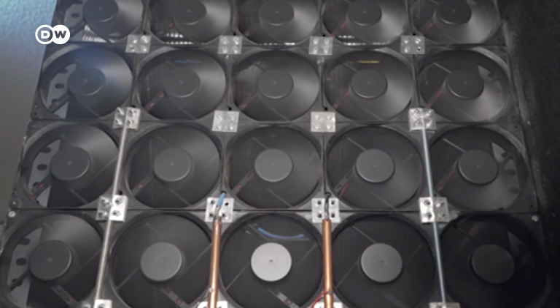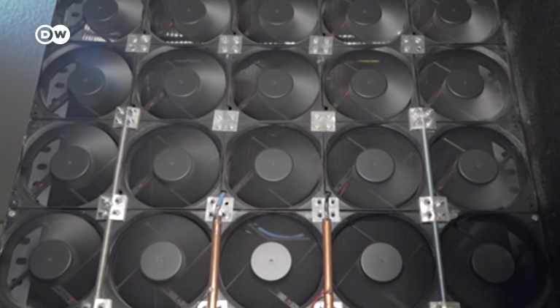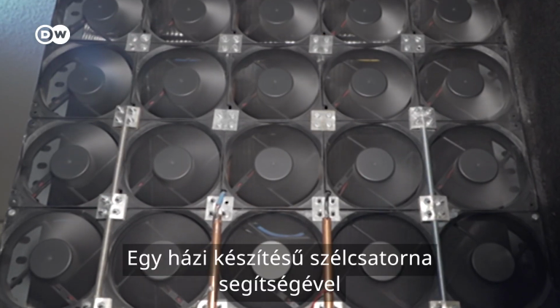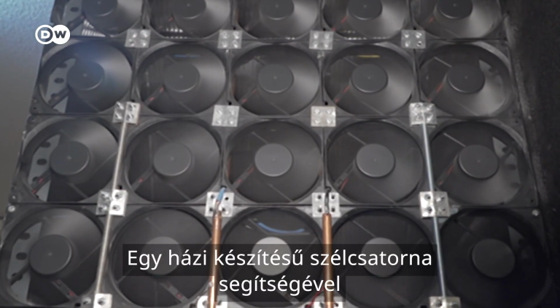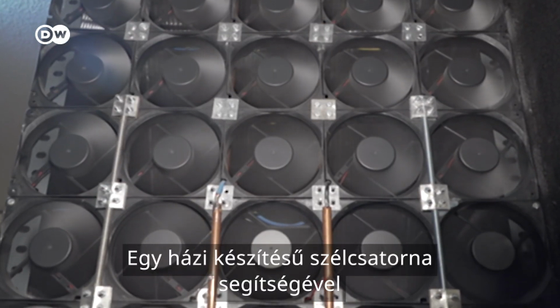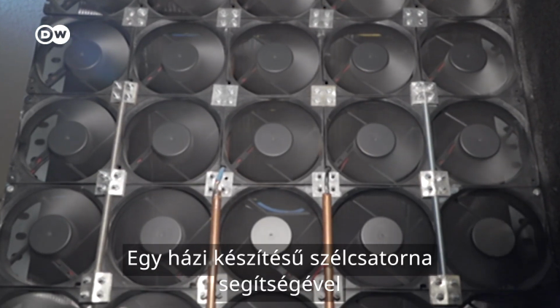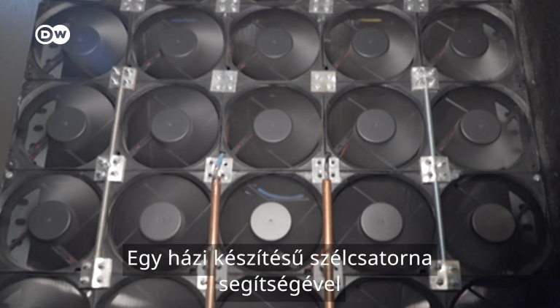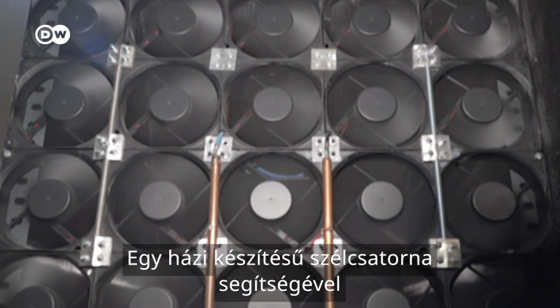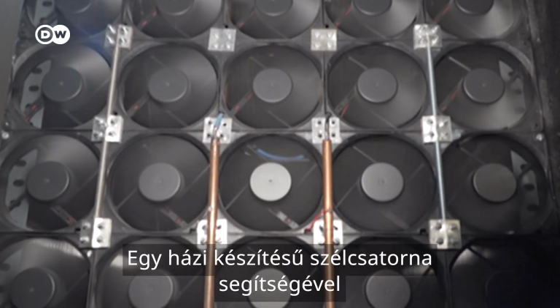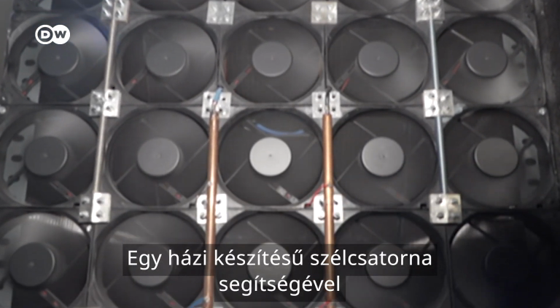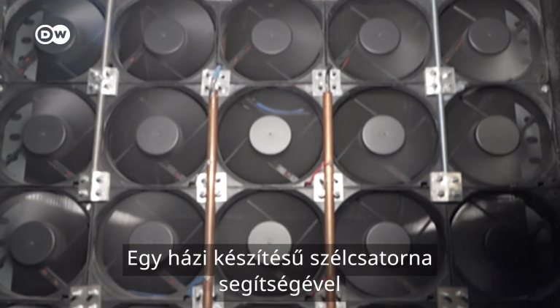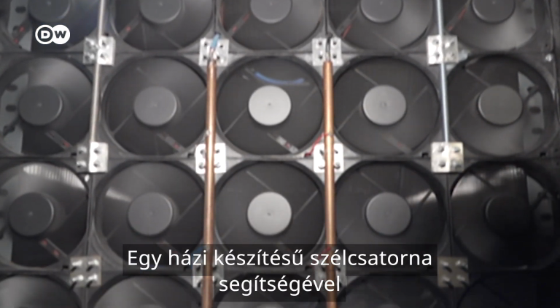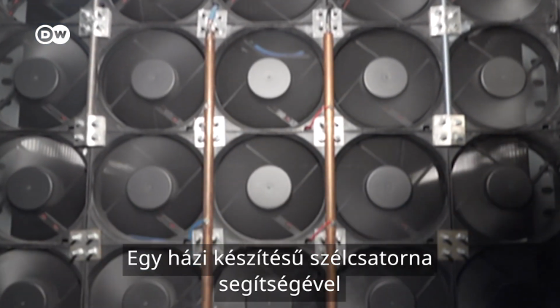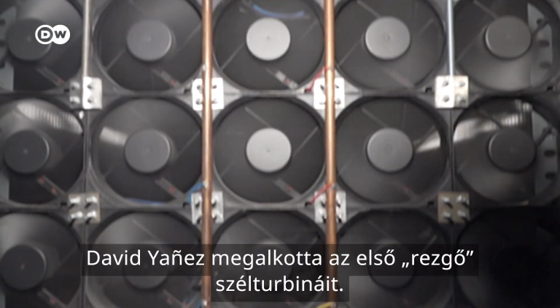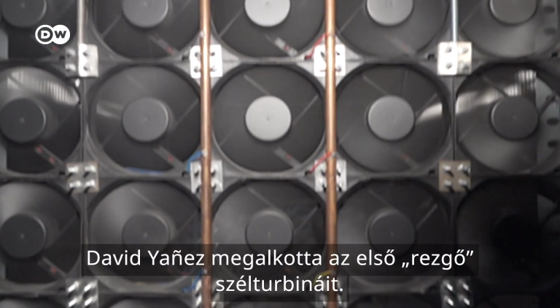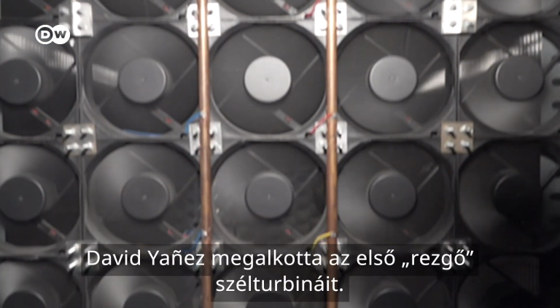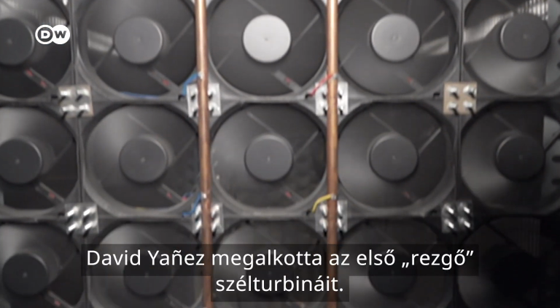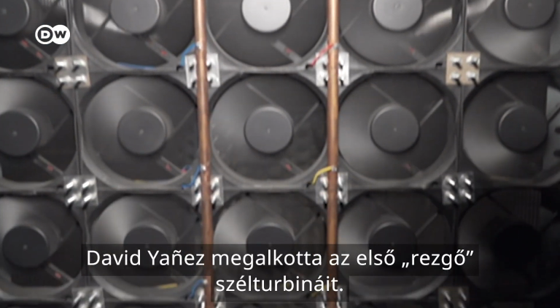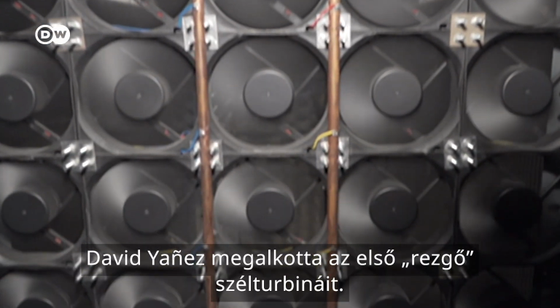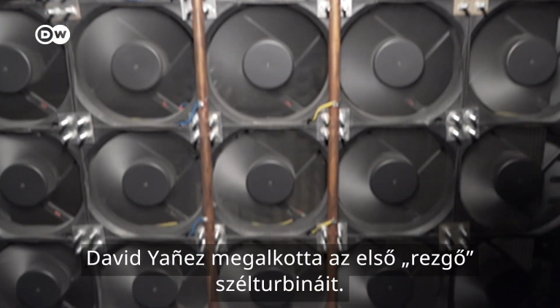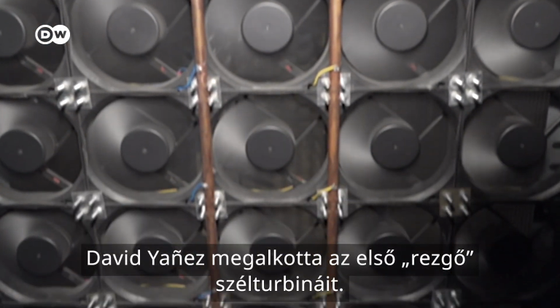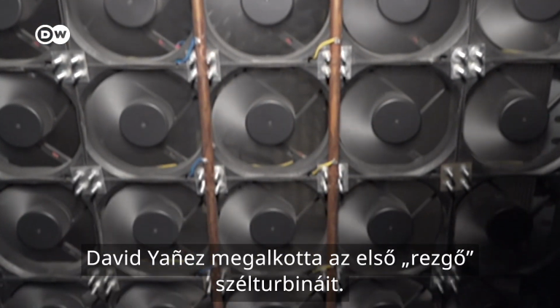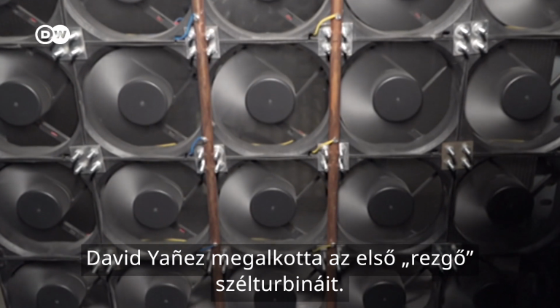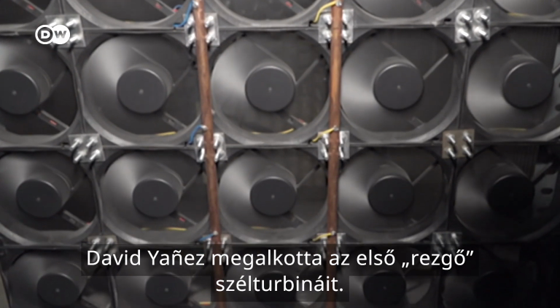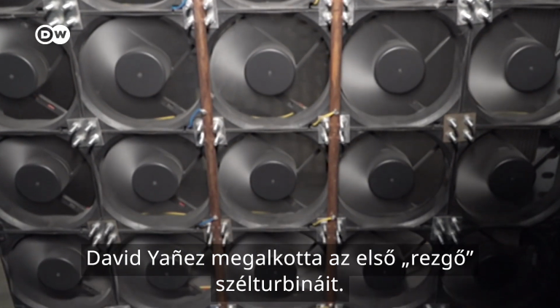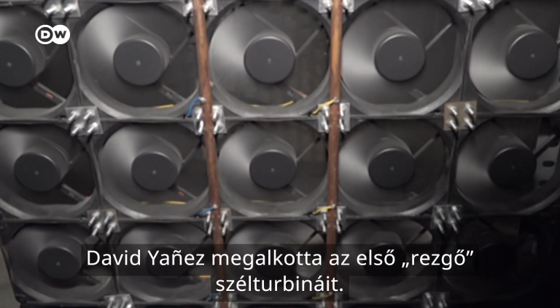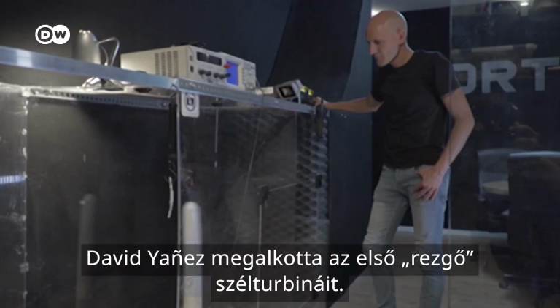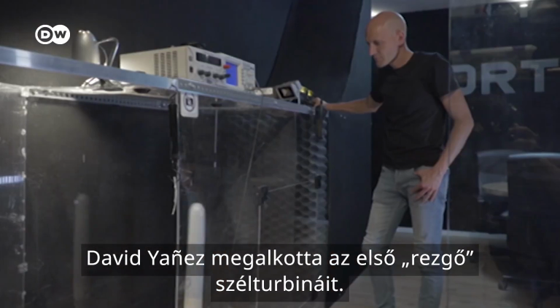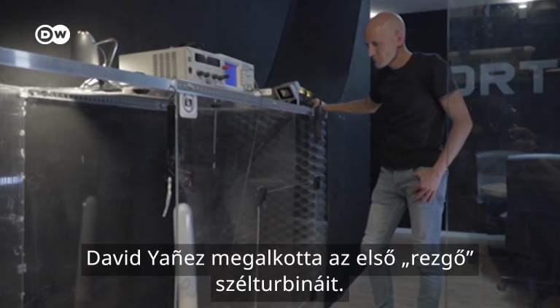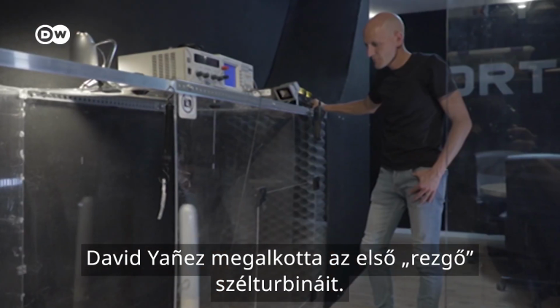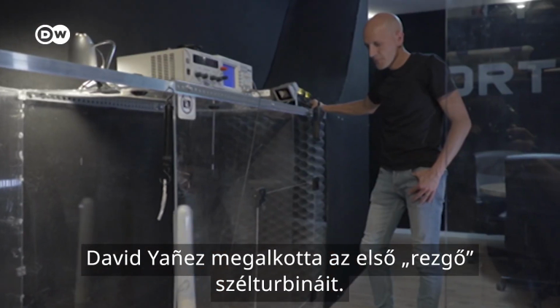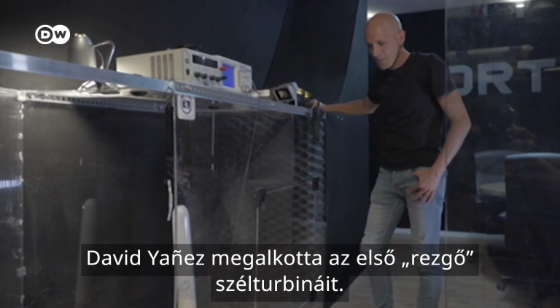Using a home-made wind tunnel, David Yanez developed his first bladeless wind turbines.